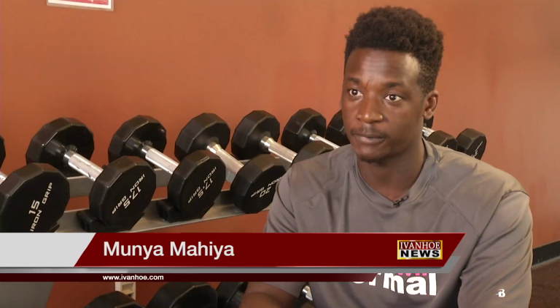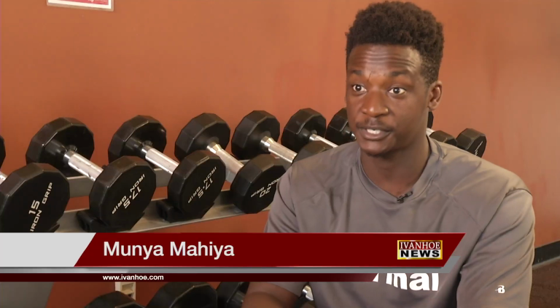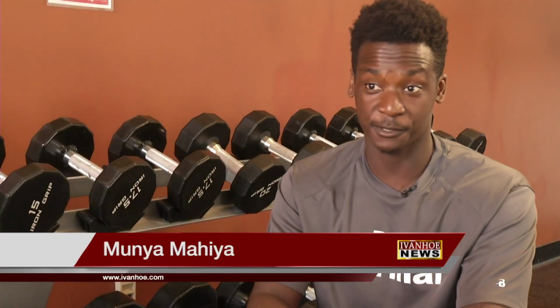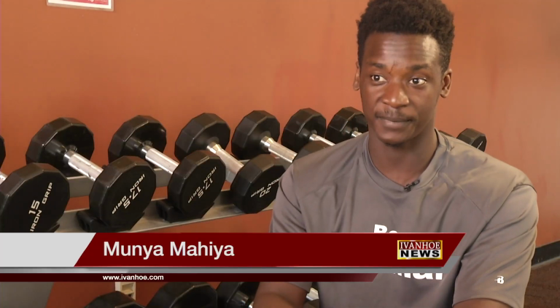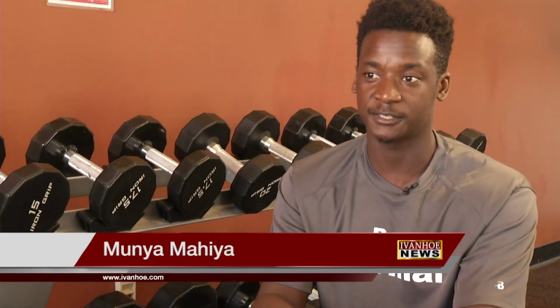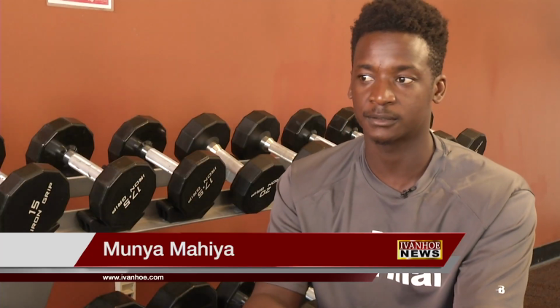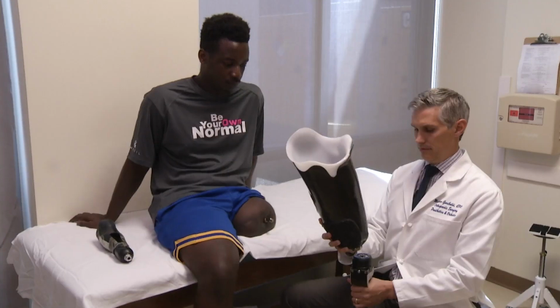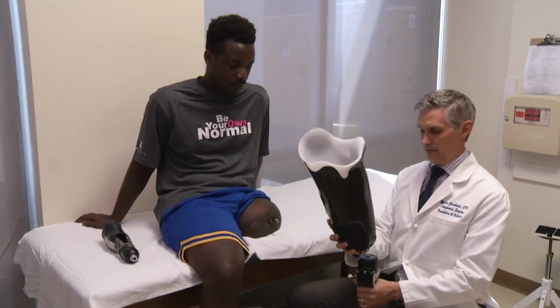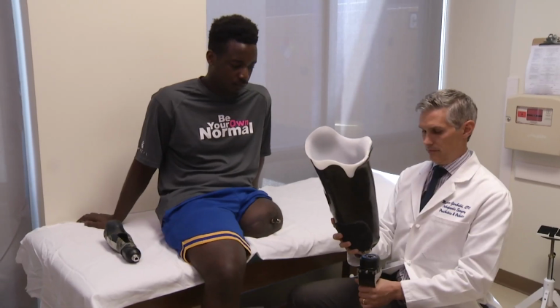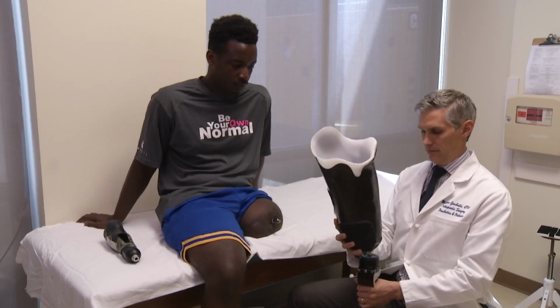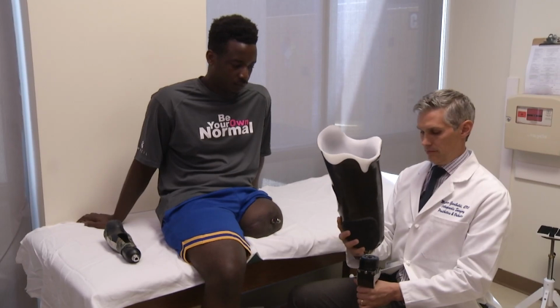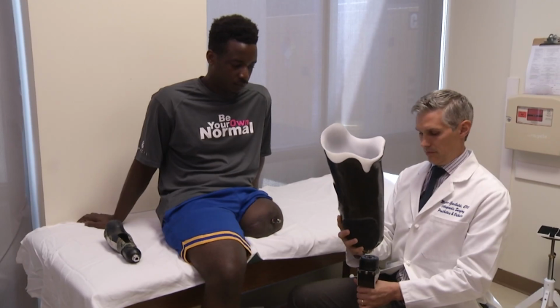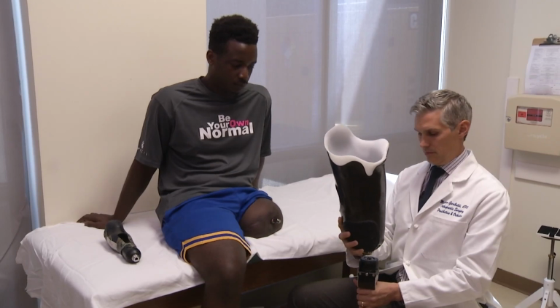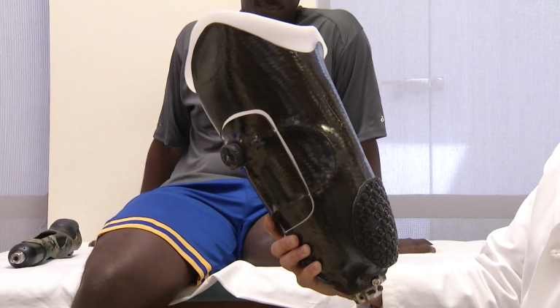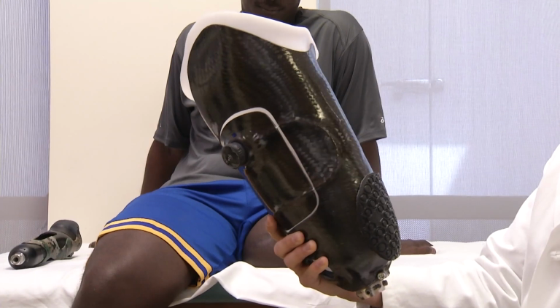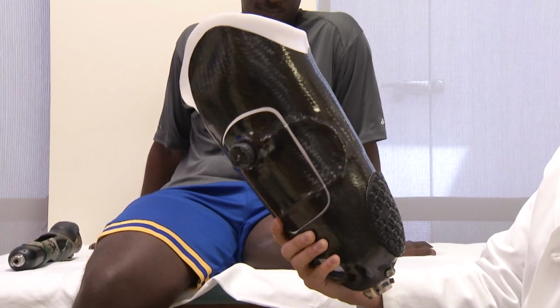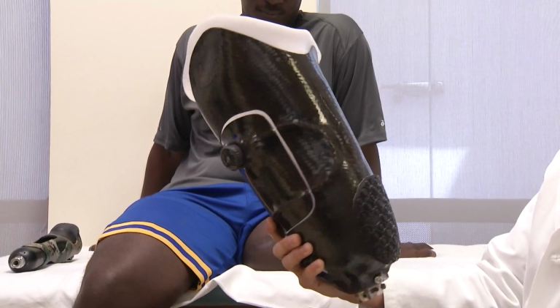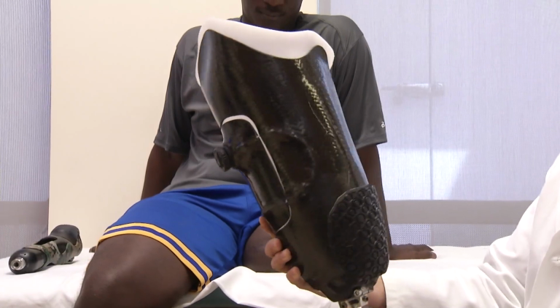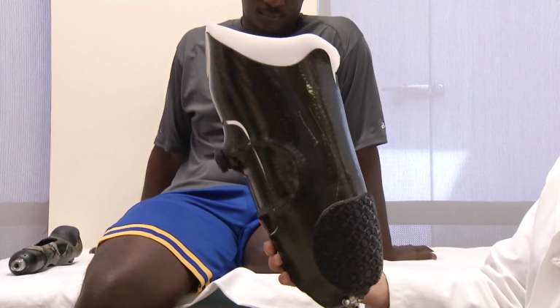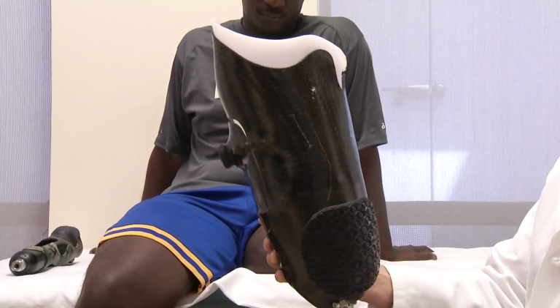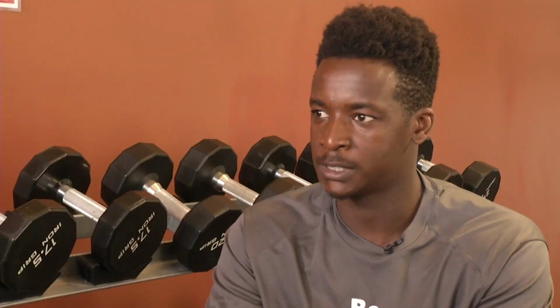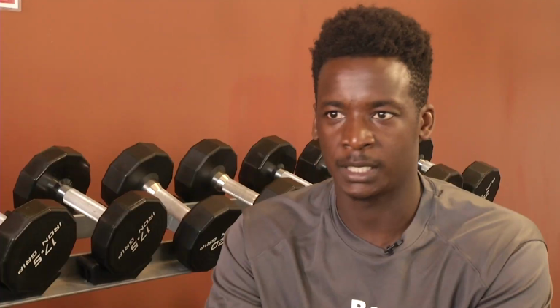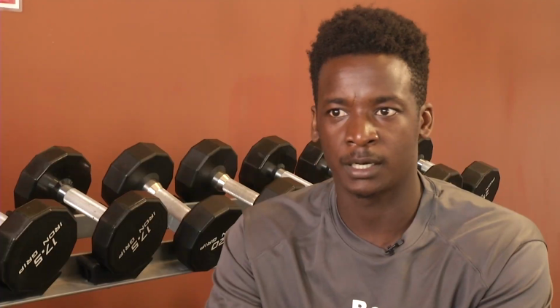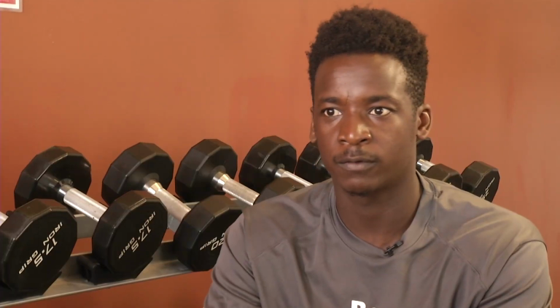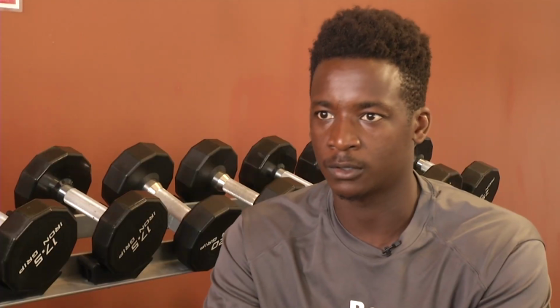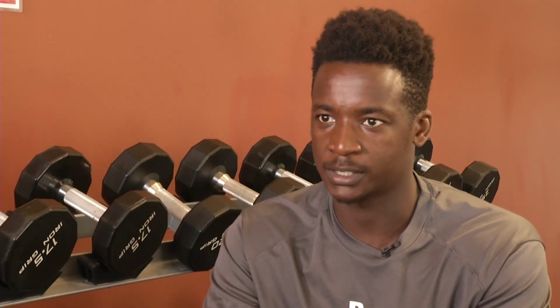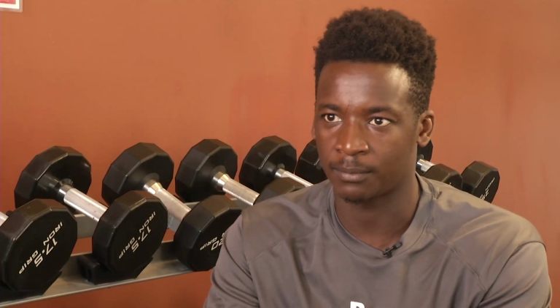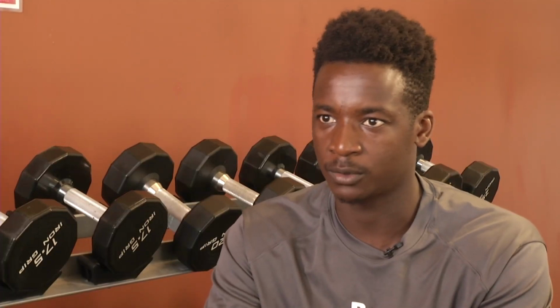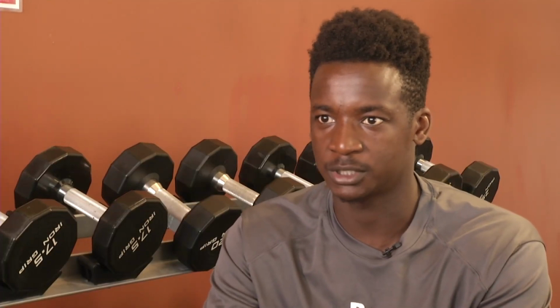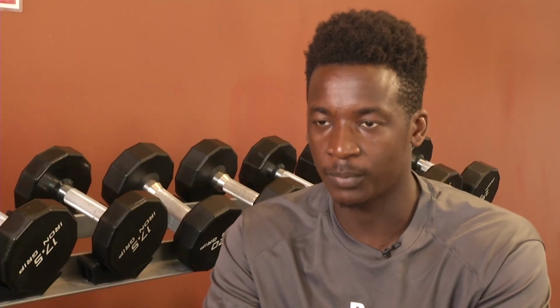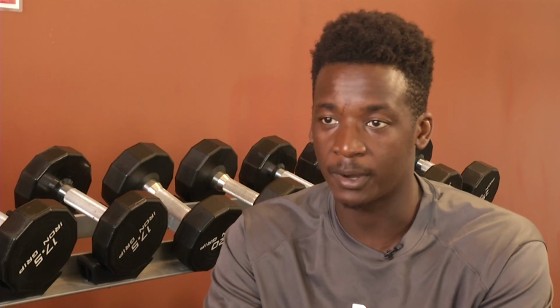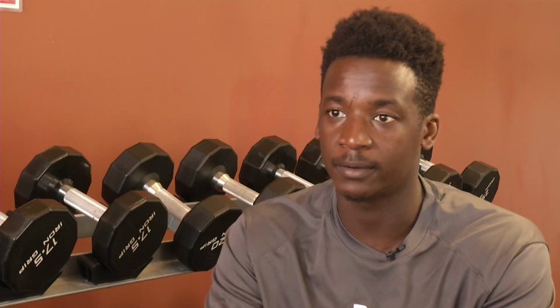I'd say it's amazing. I used to use the socket prosthetic. I couldn't sit in it for a long time. It would just pop off.